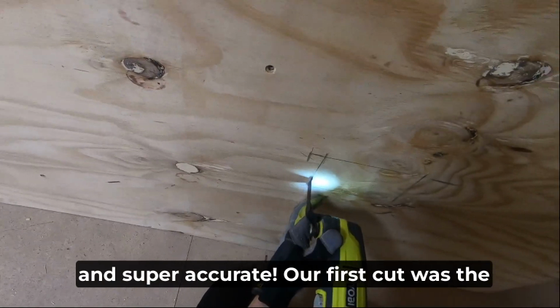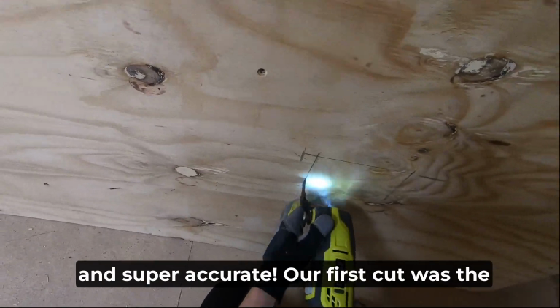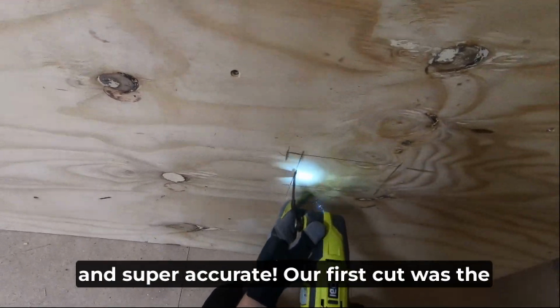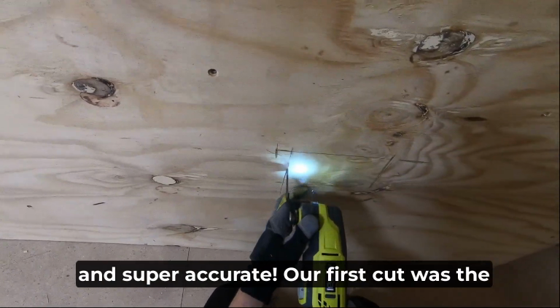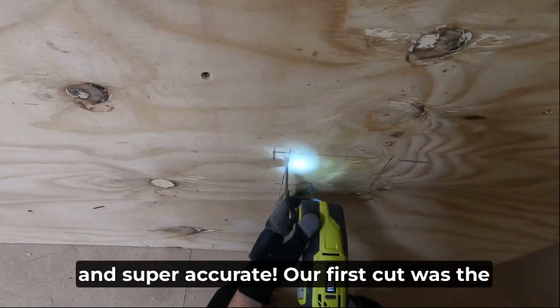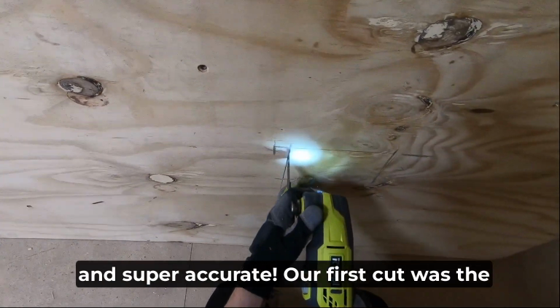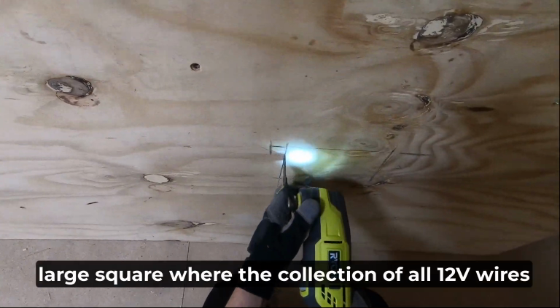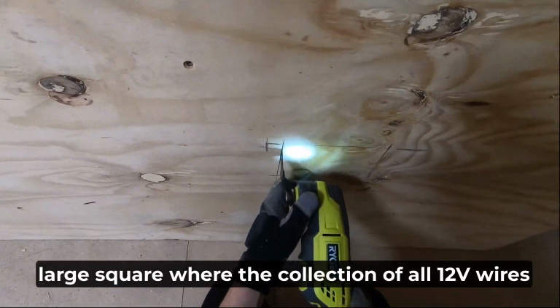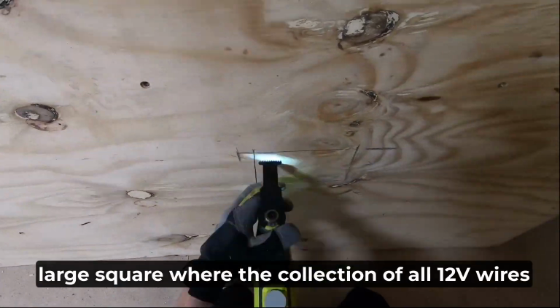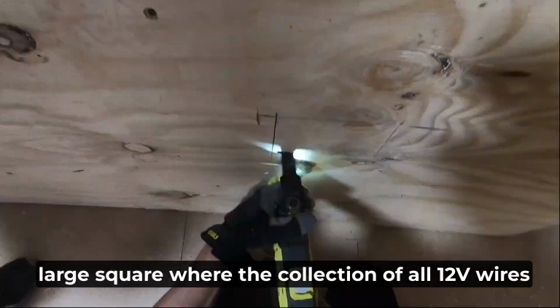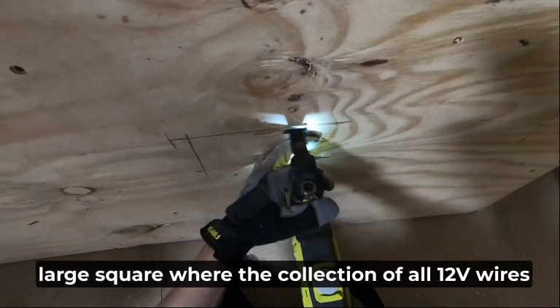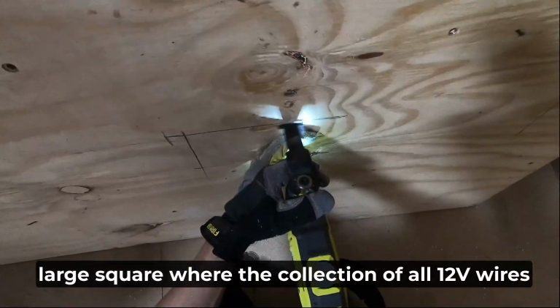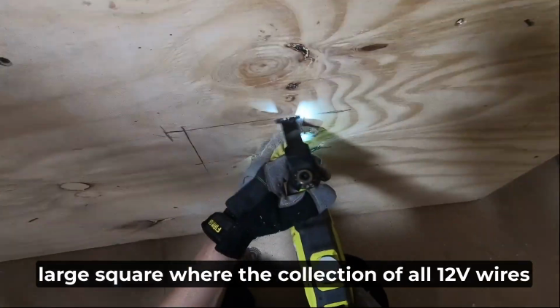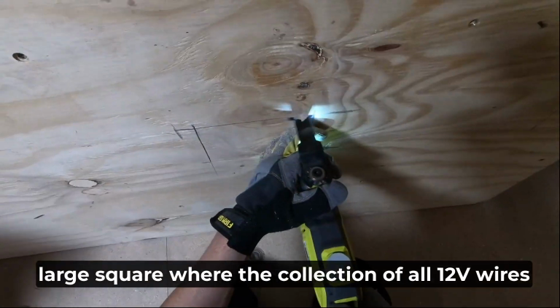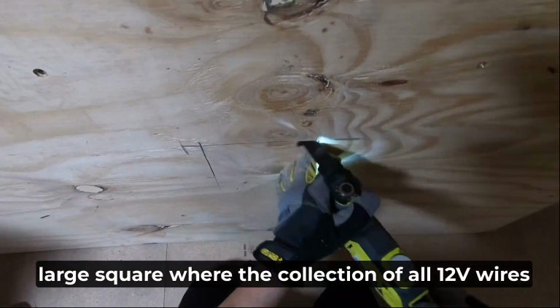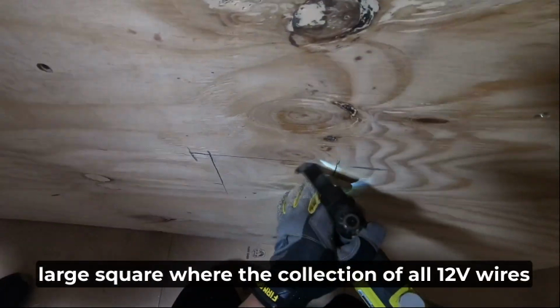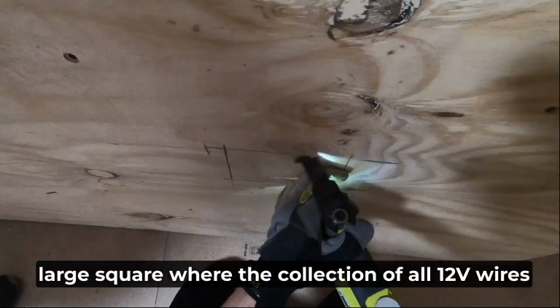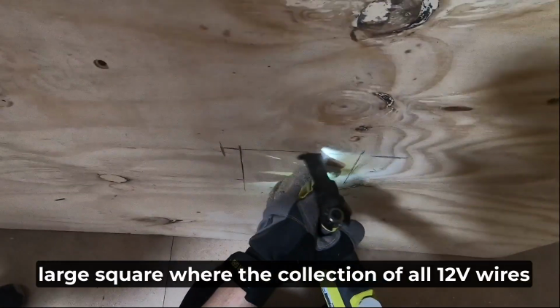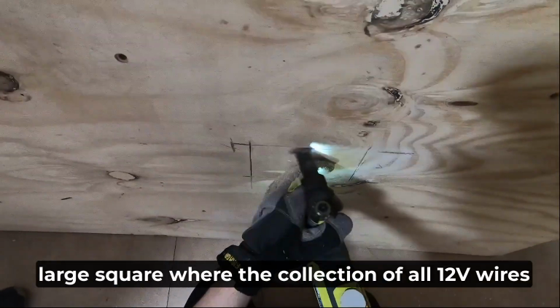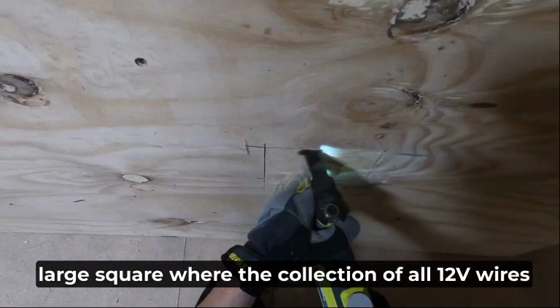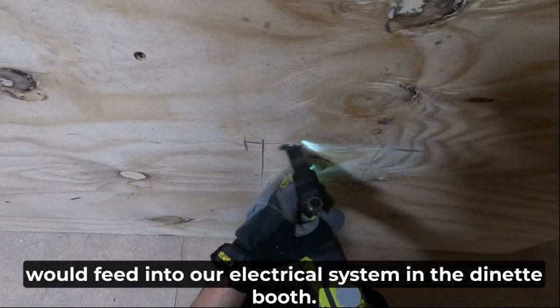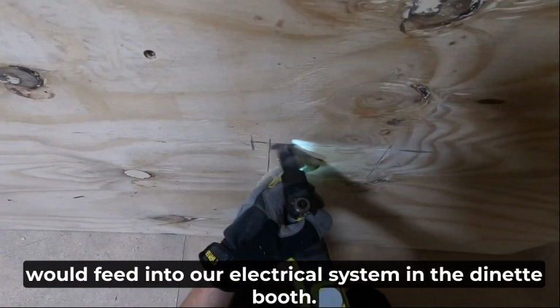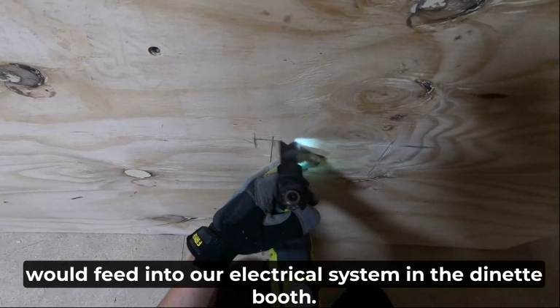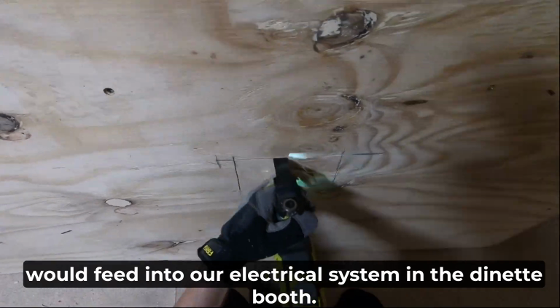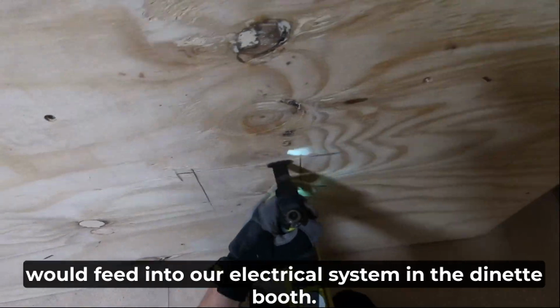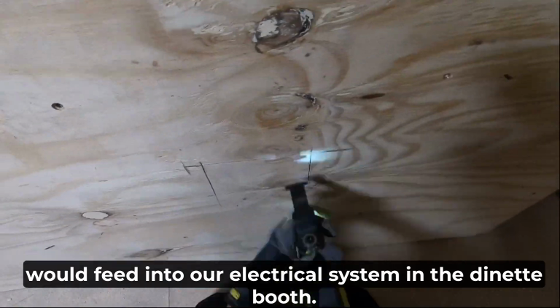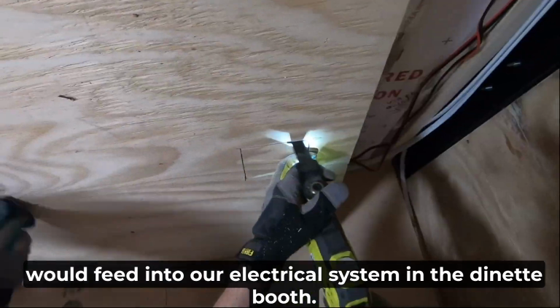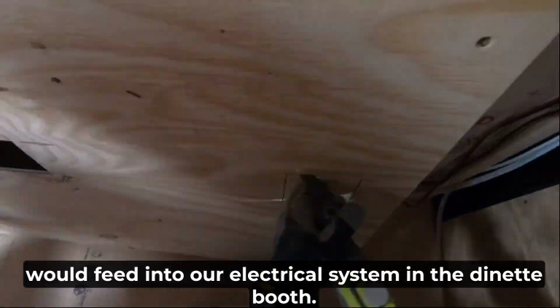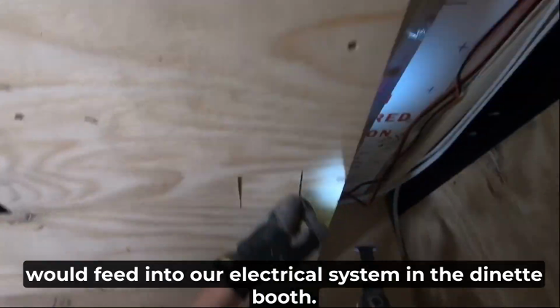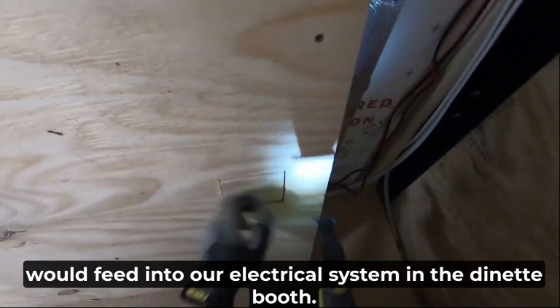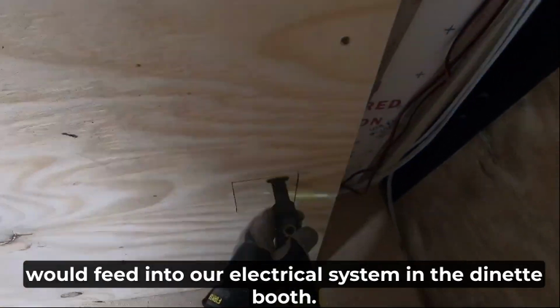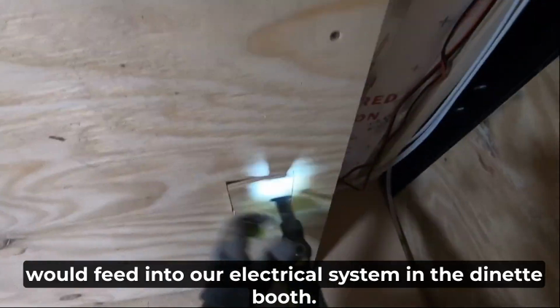Our first cut was a large square where the collection of all 12-volt wires would feed into our electrical system in the dinette boot.